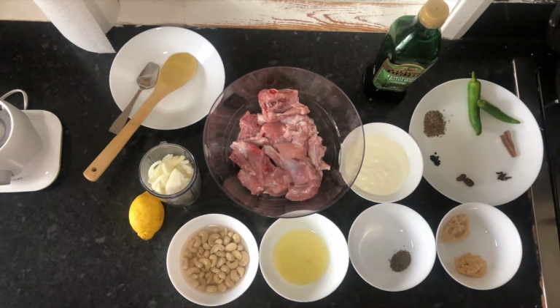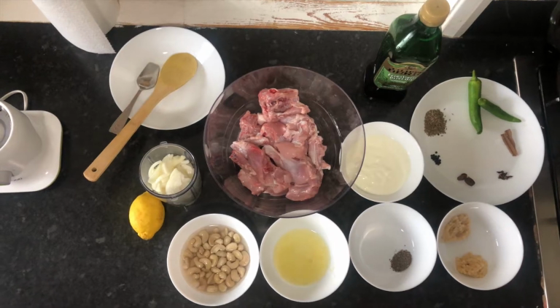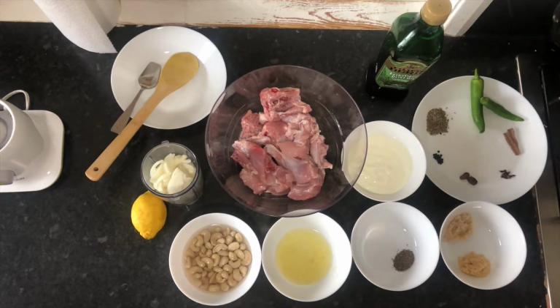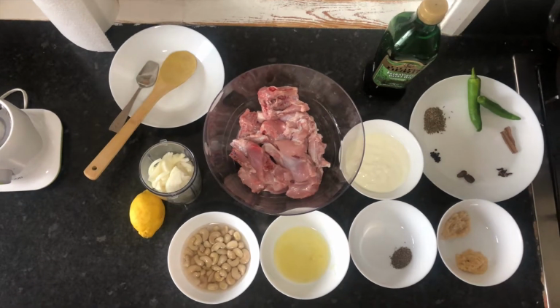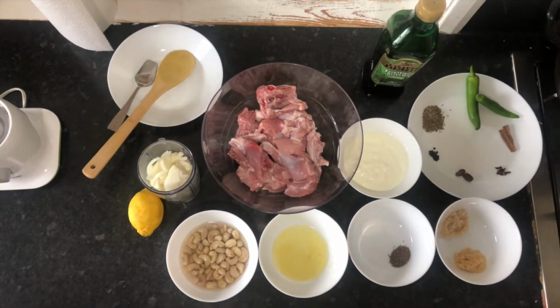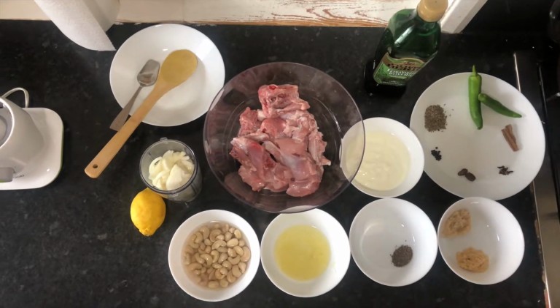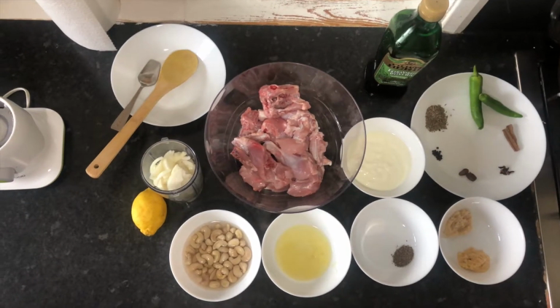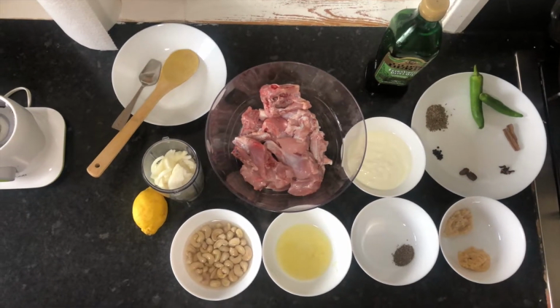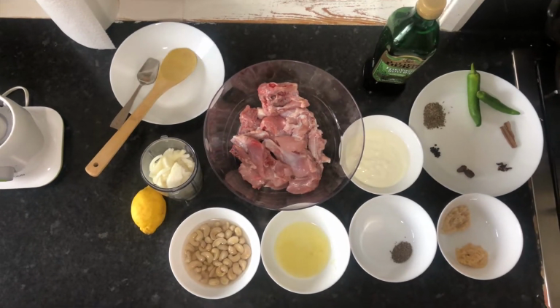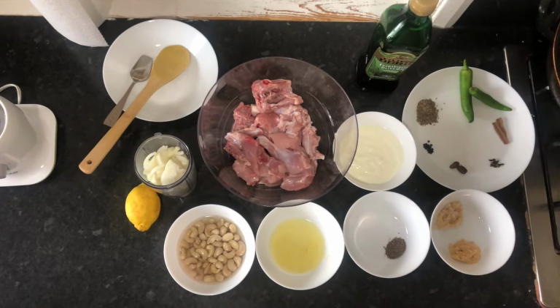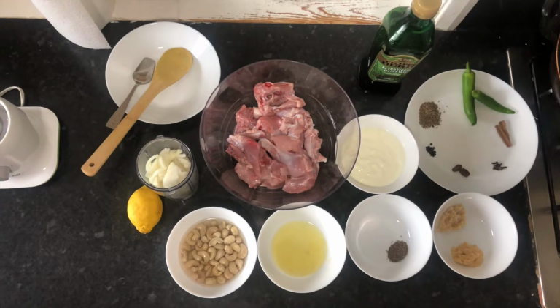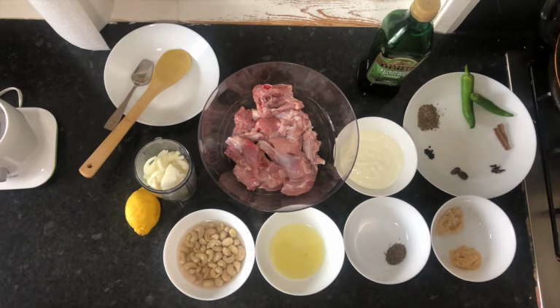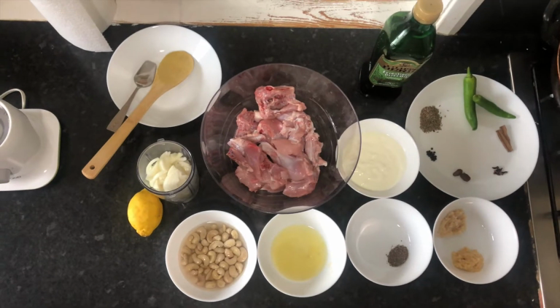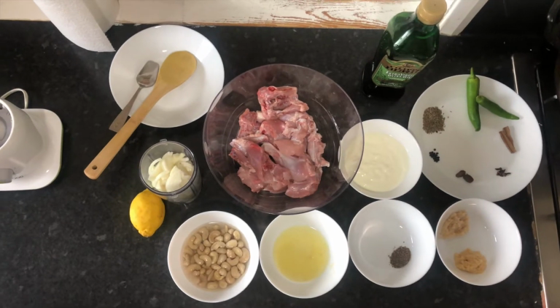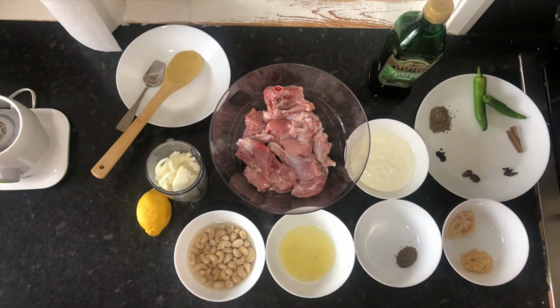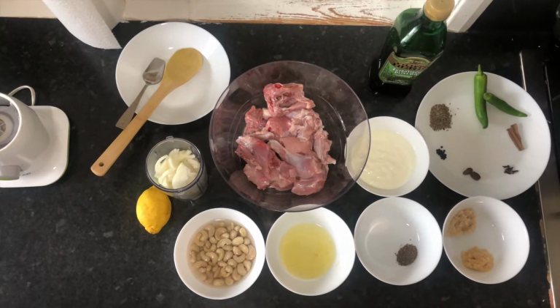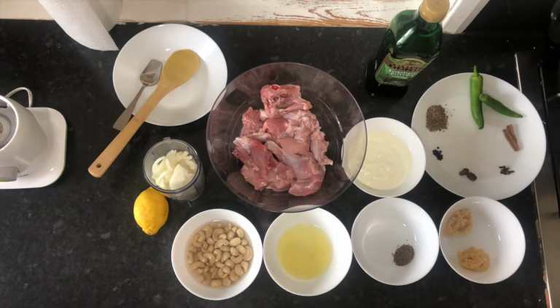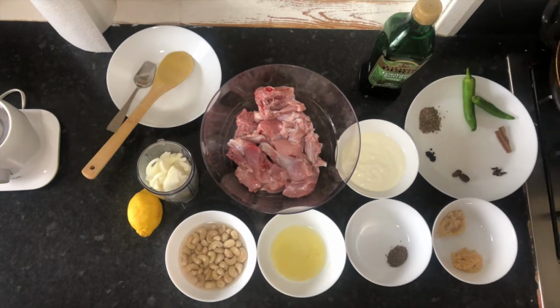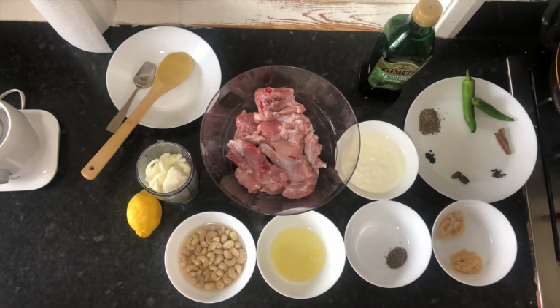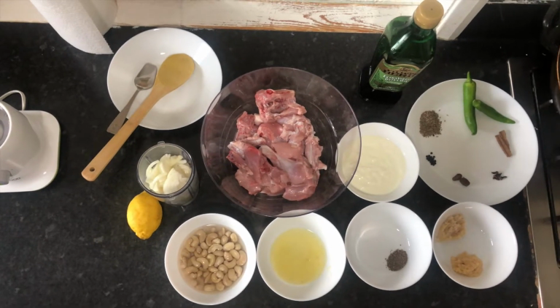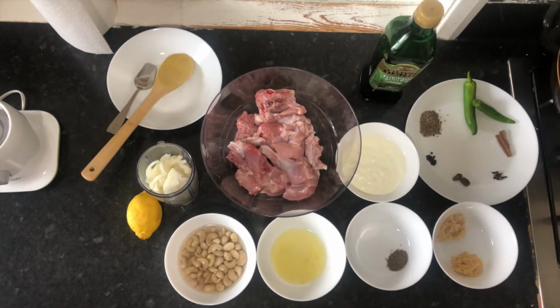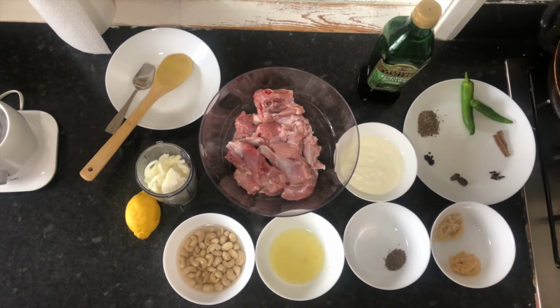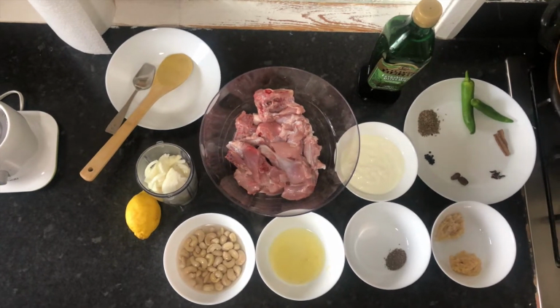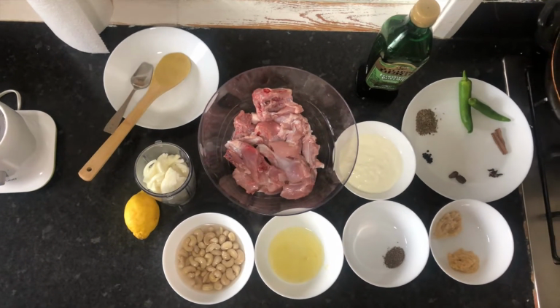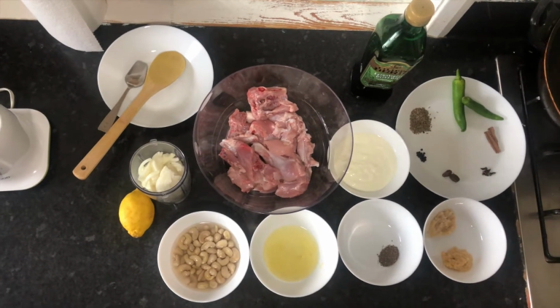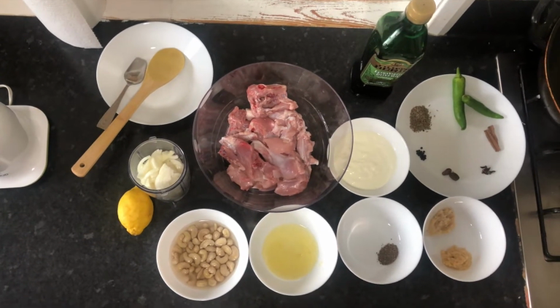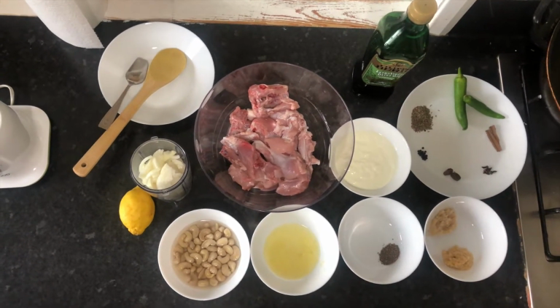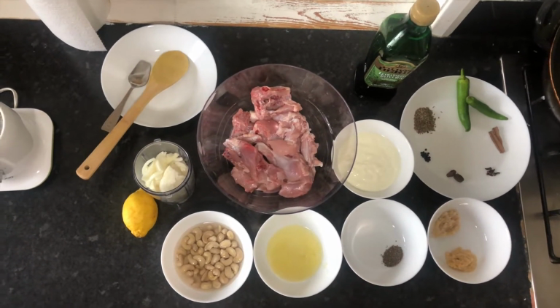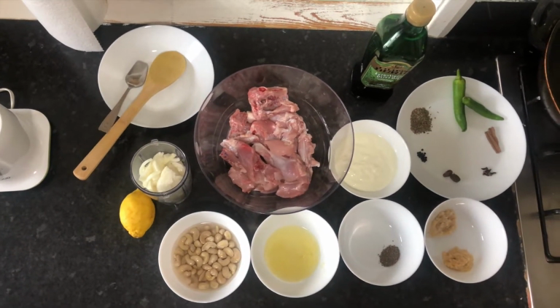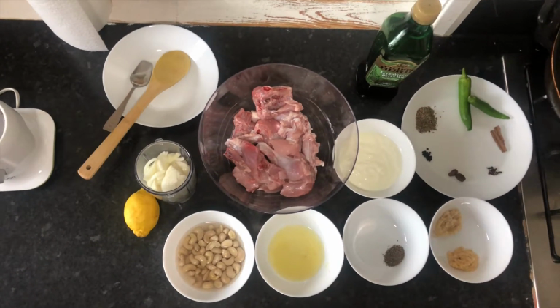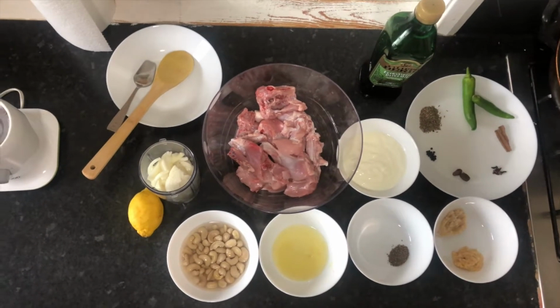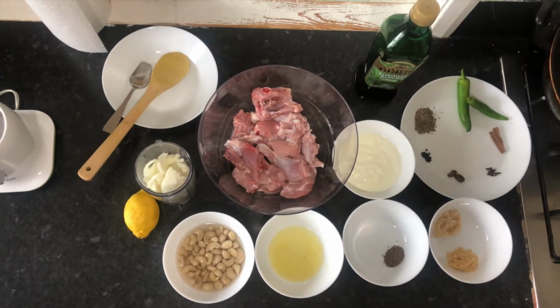In the name of Allah, I will tell you the recipe of white chicken korma.